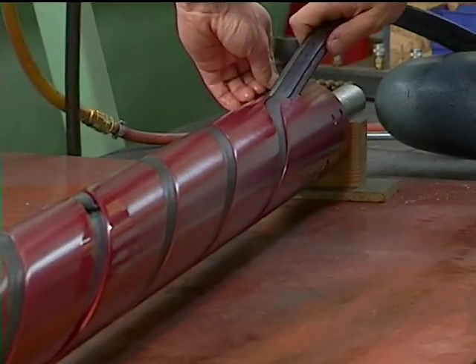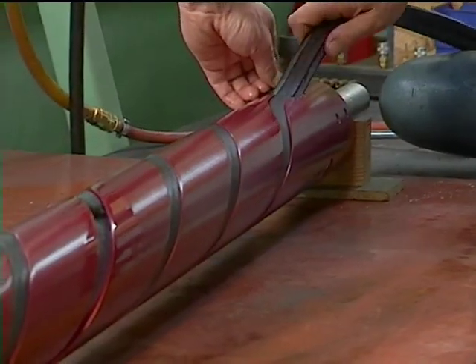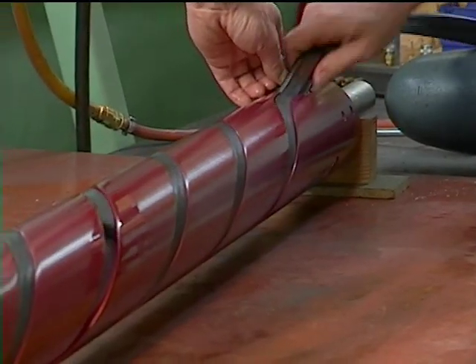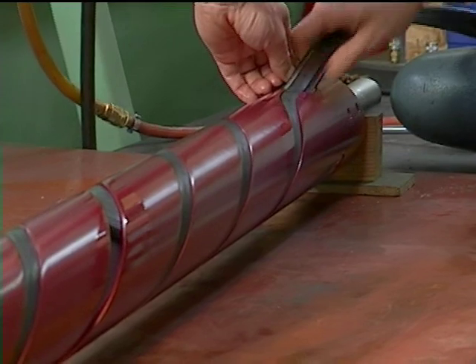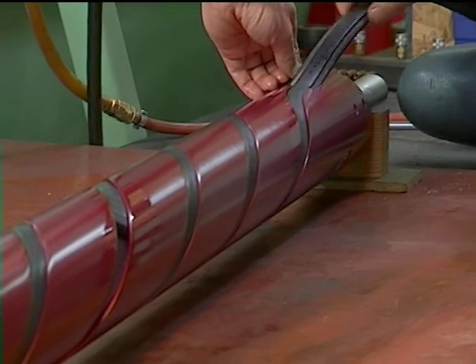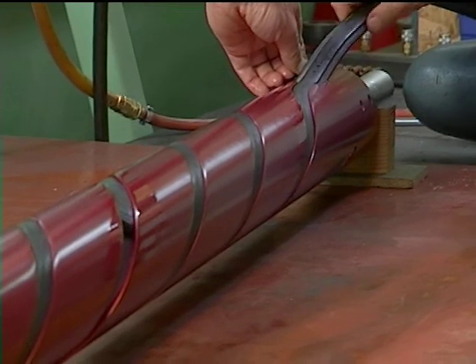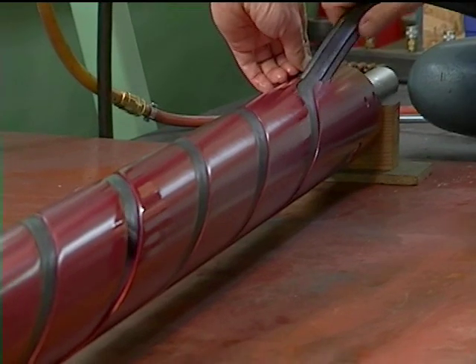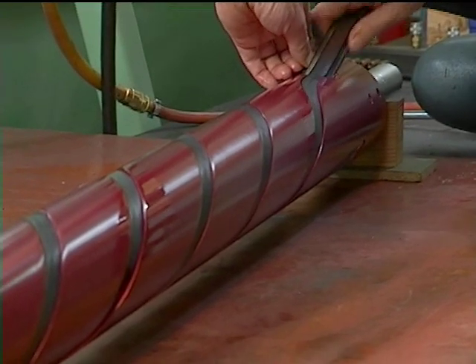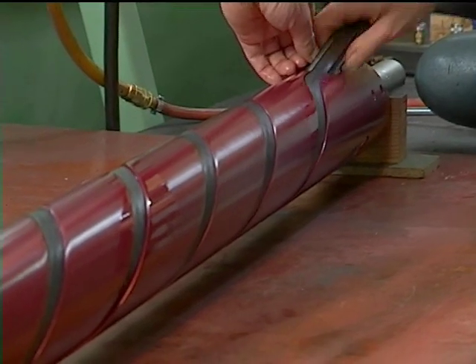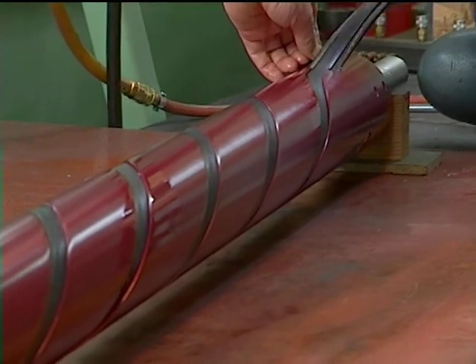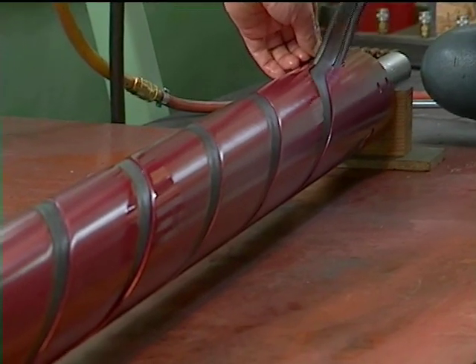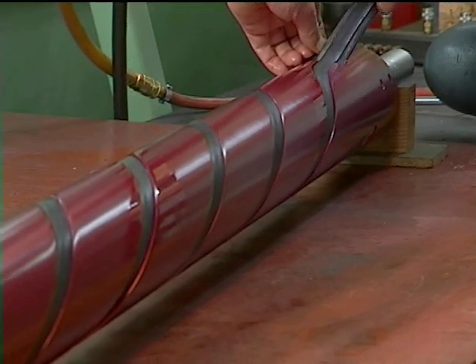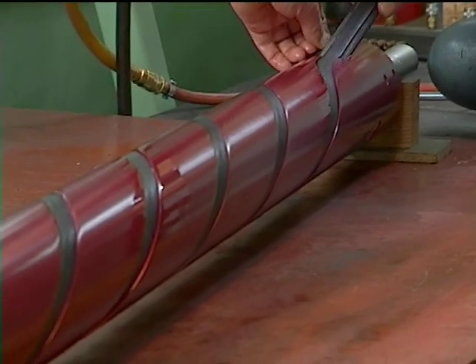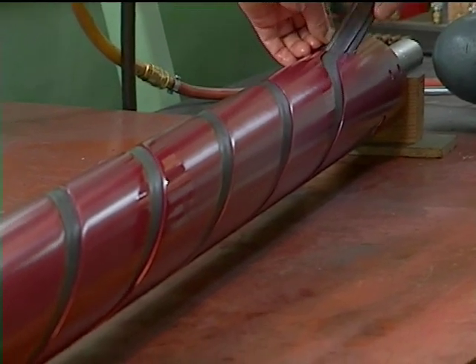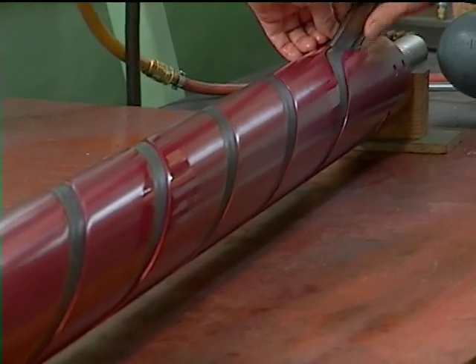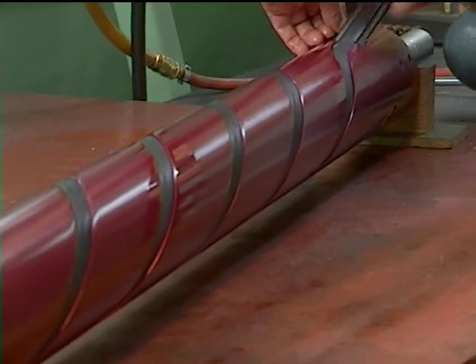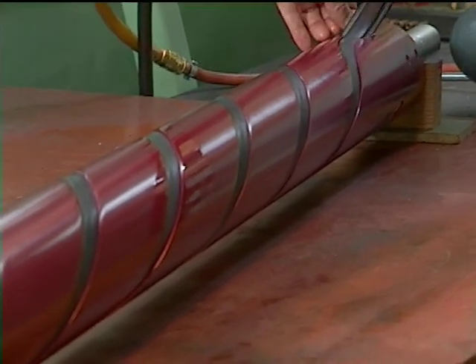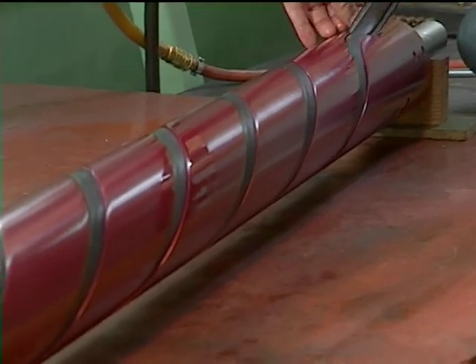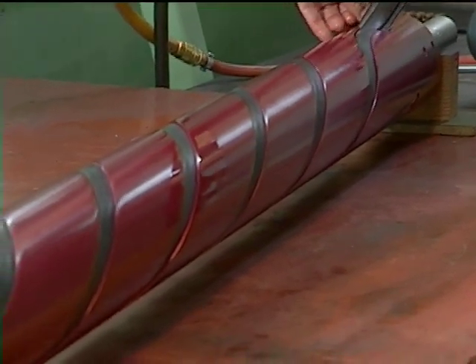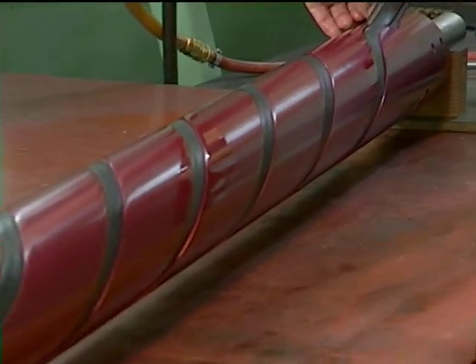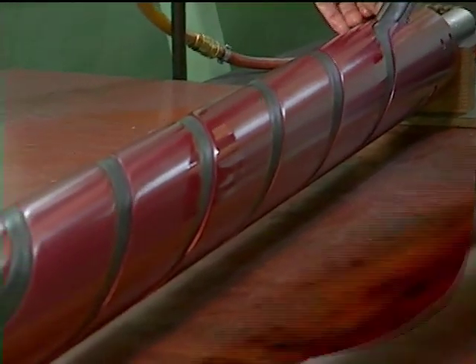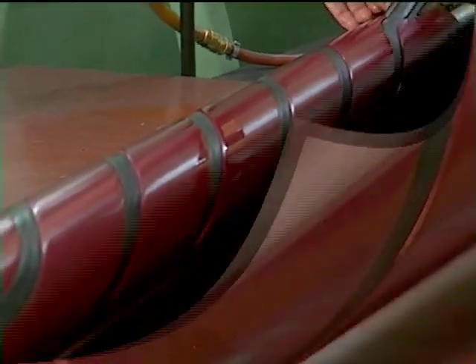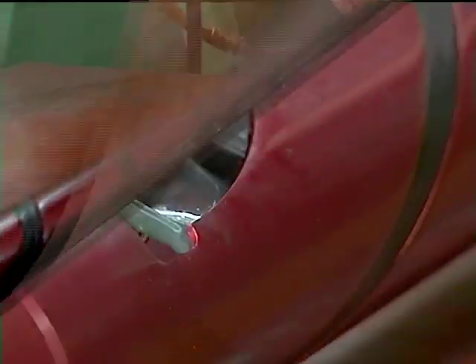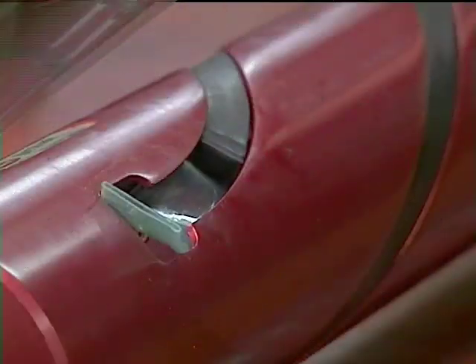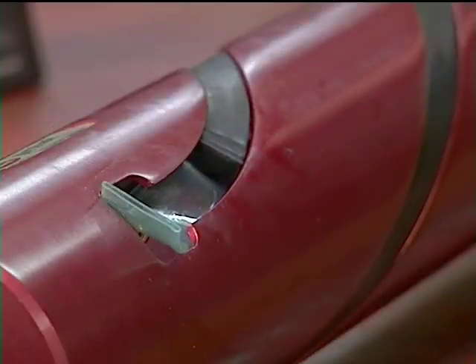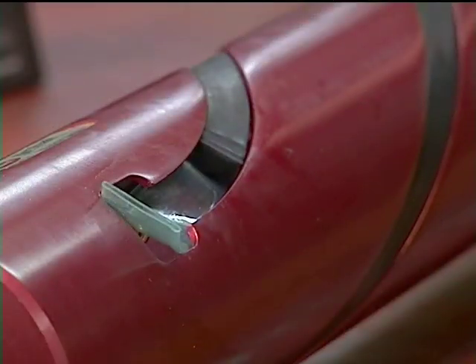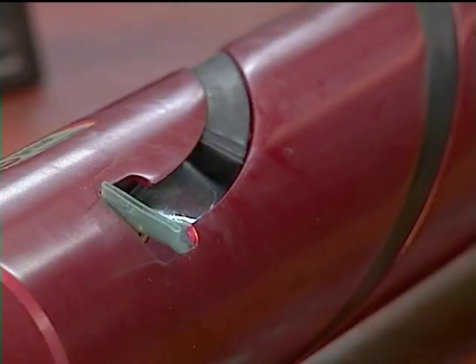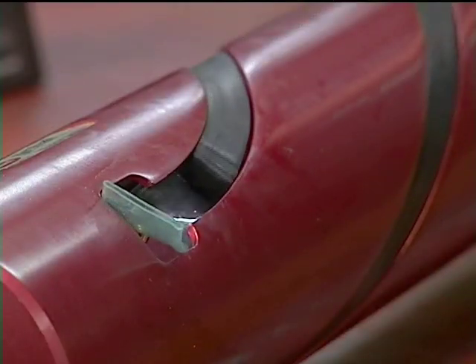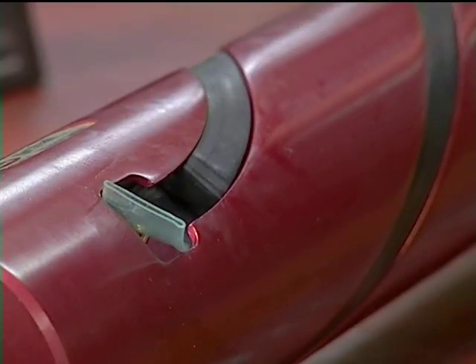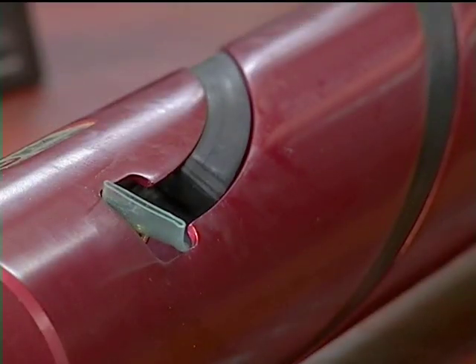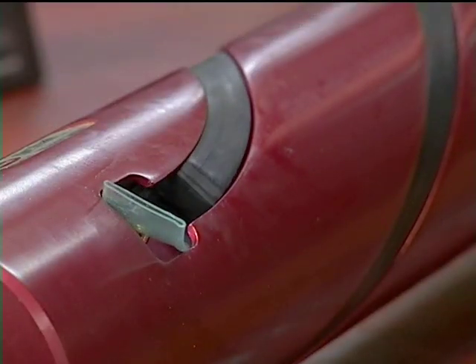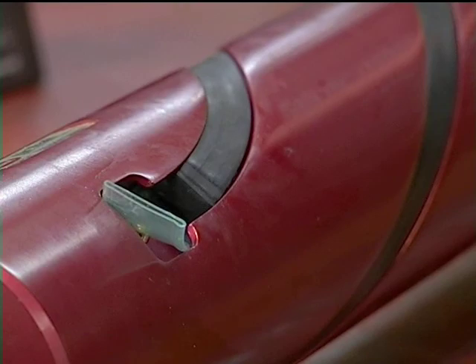Insert the rubber element into the slot, ensuring the bladder lays flat underneath the element.